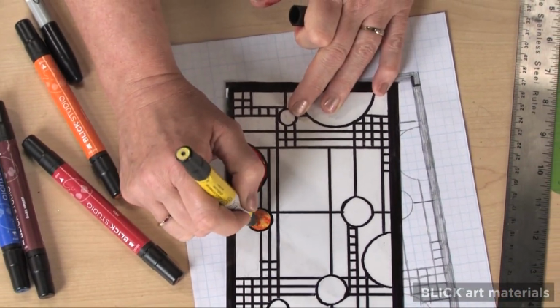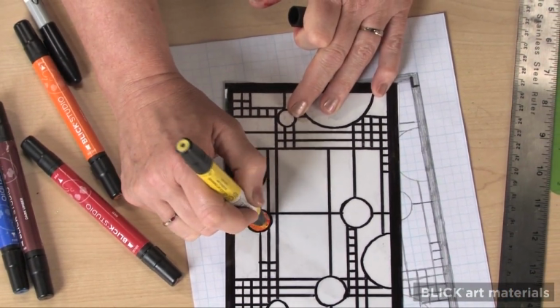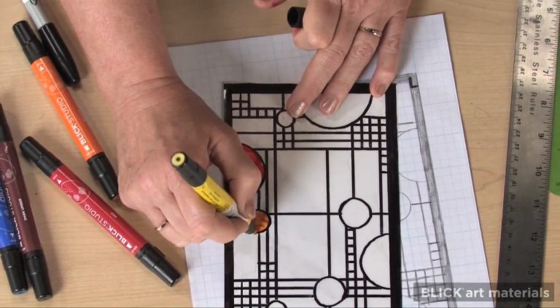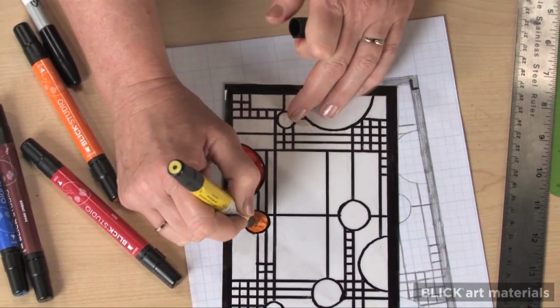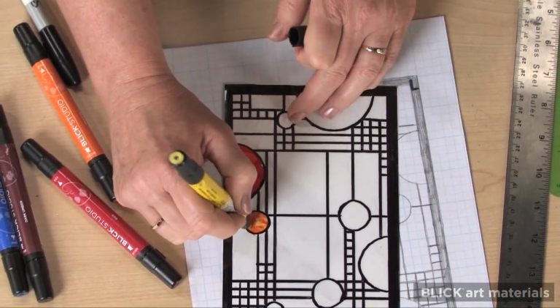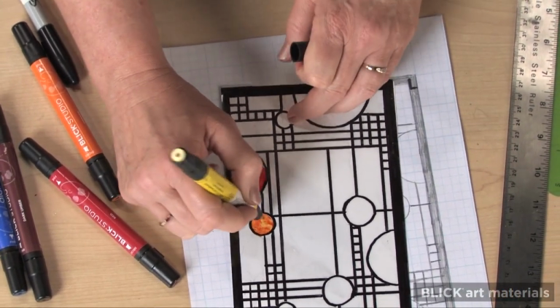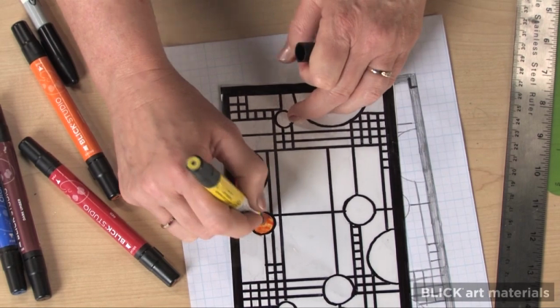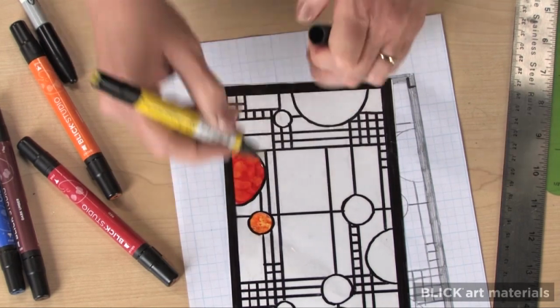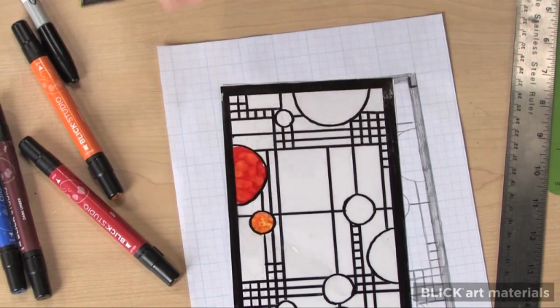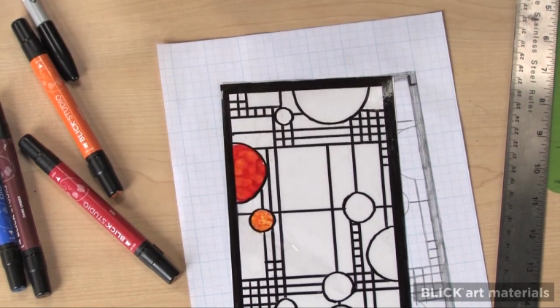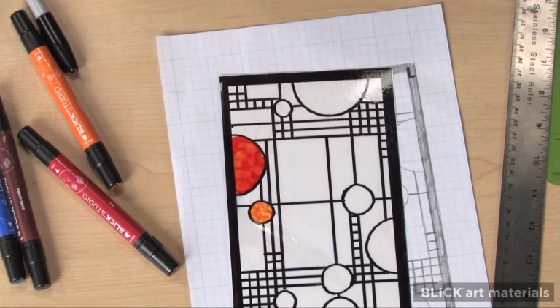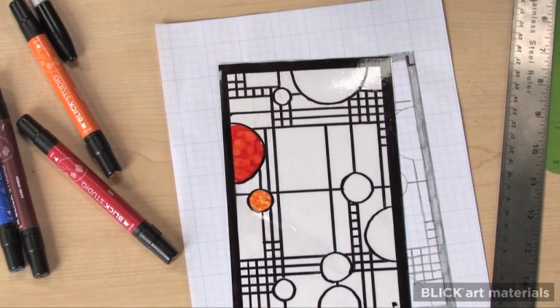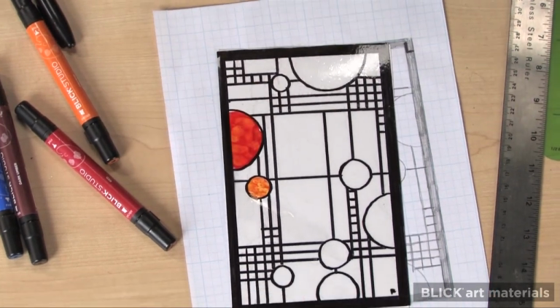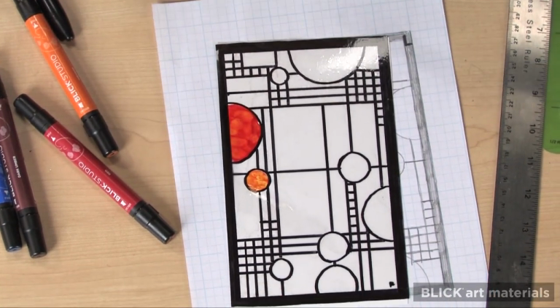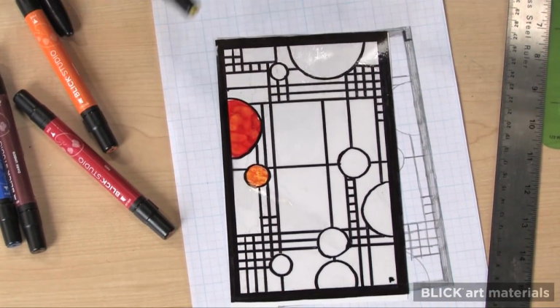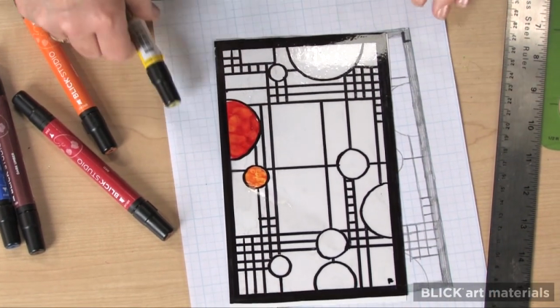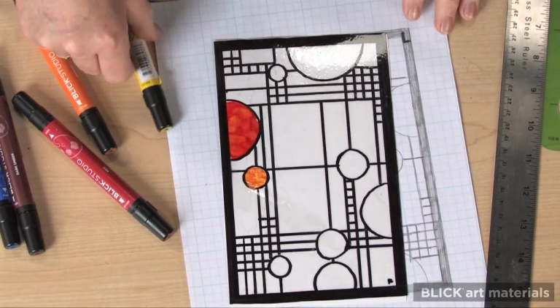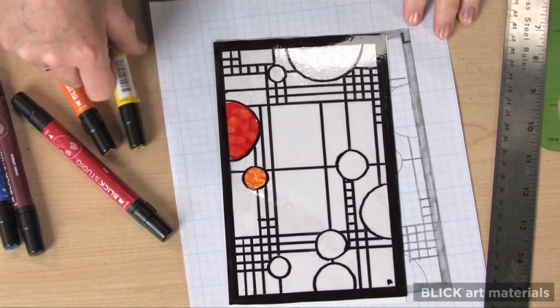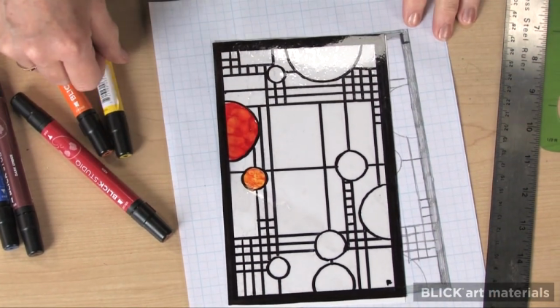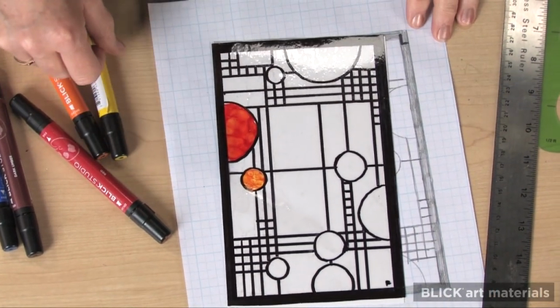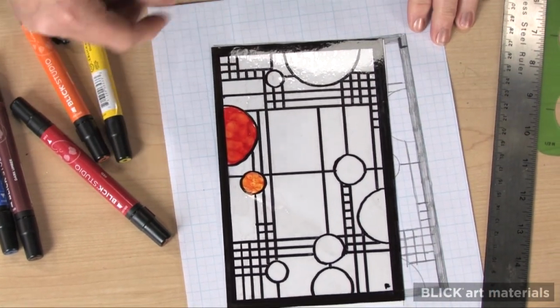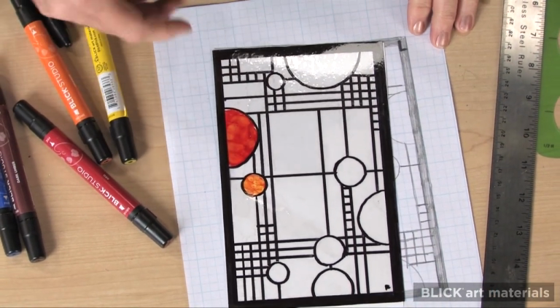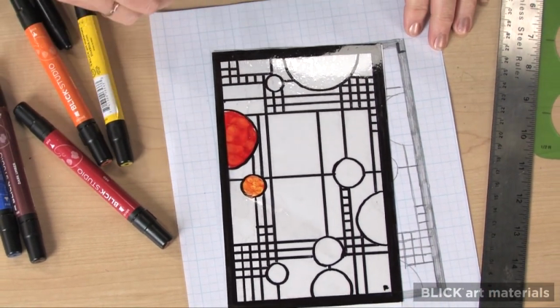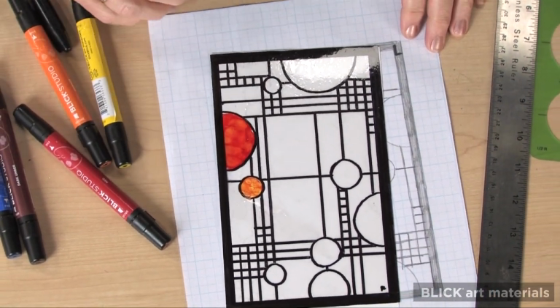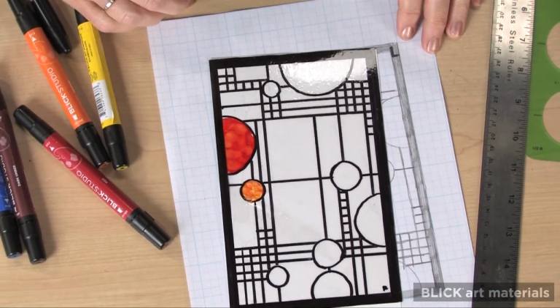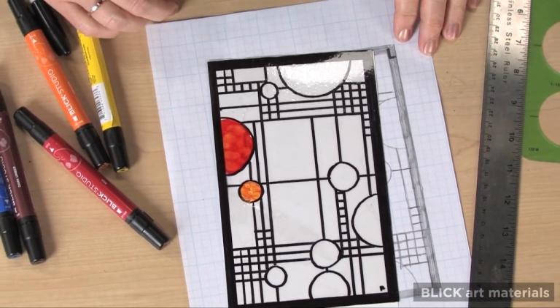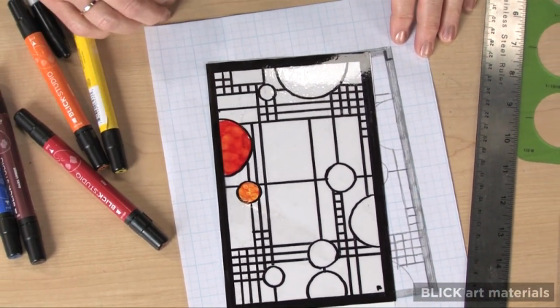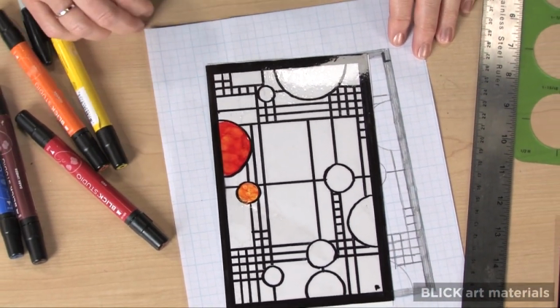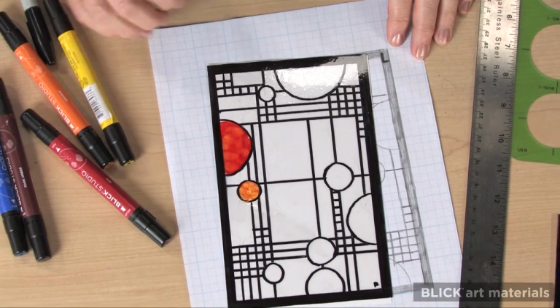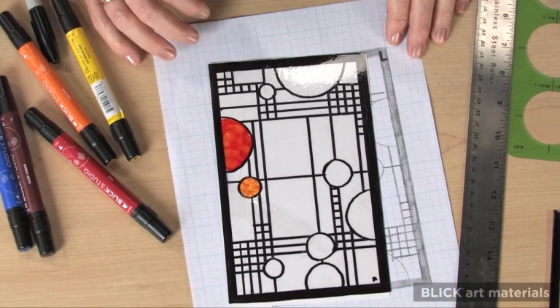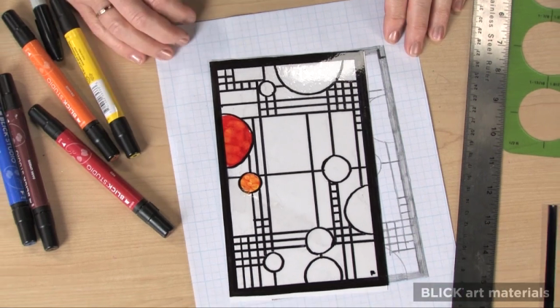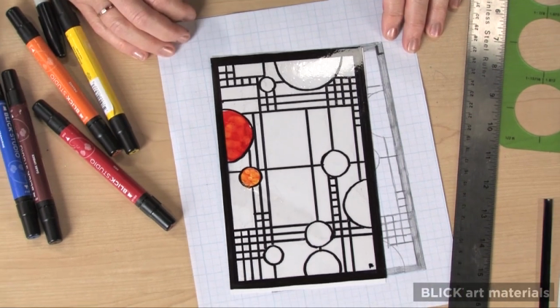I don't want to fill in too much, though, because this is supposed to be a prairie-style window, and the landscape outside needs to be visible through the design.